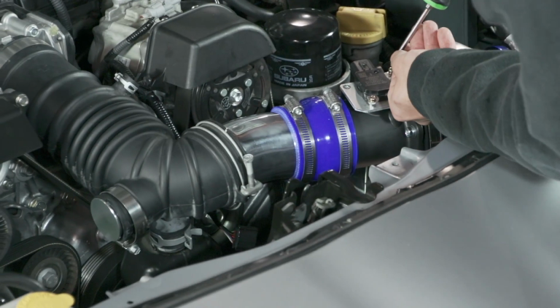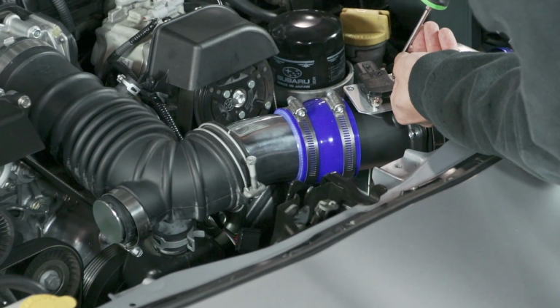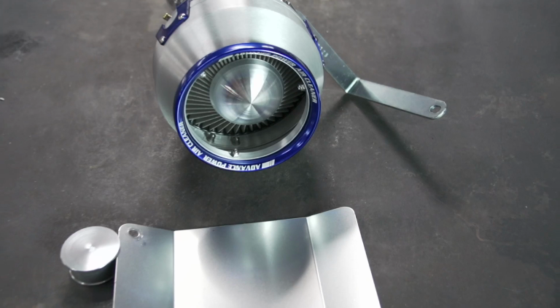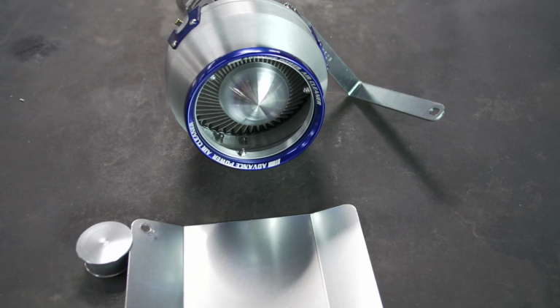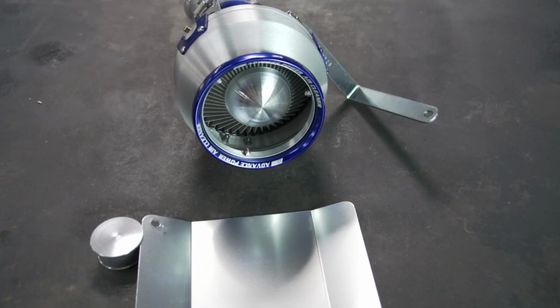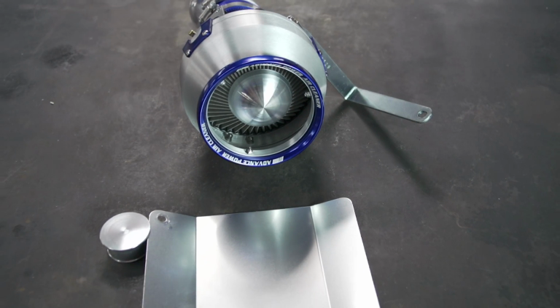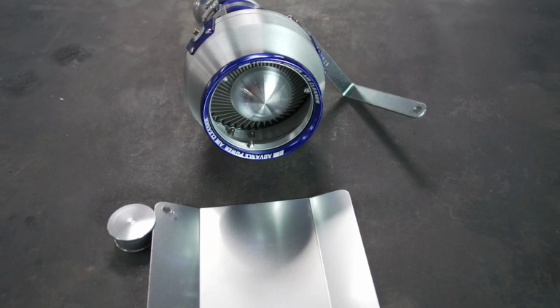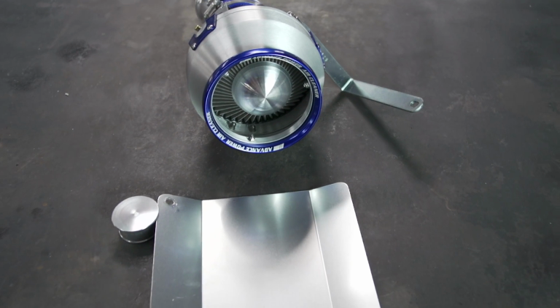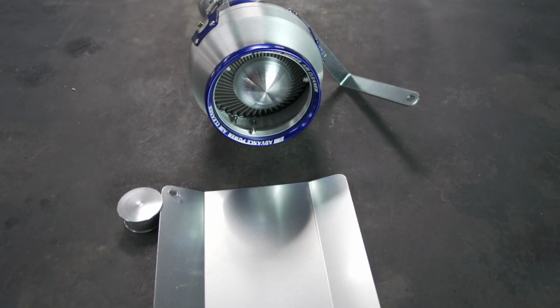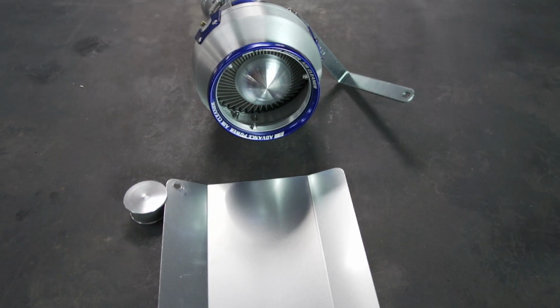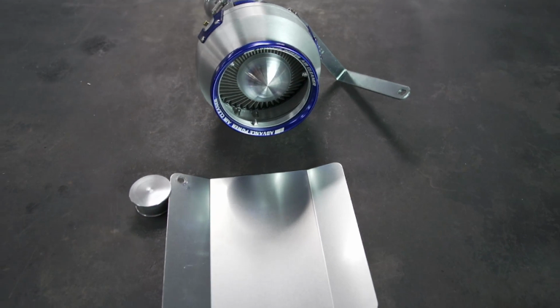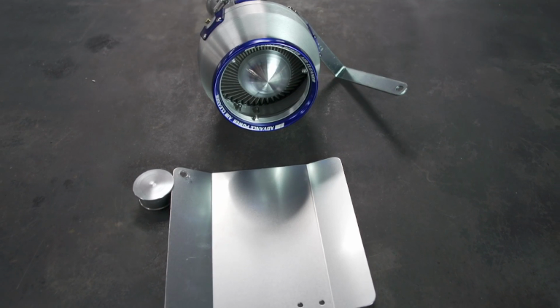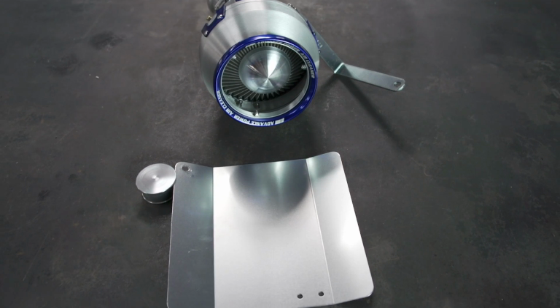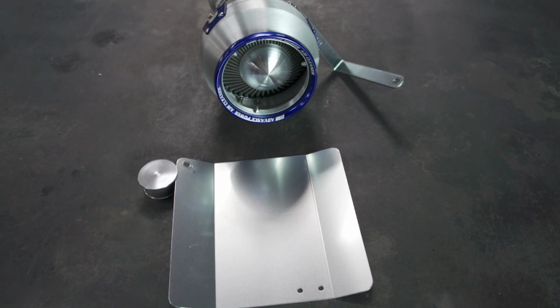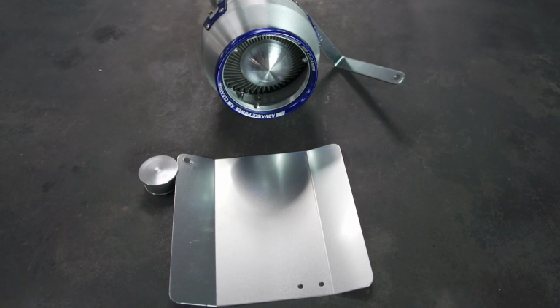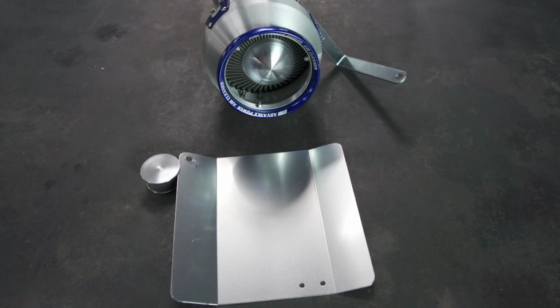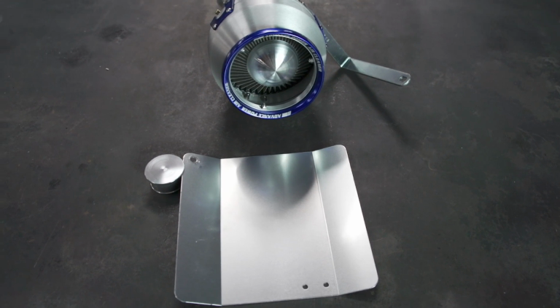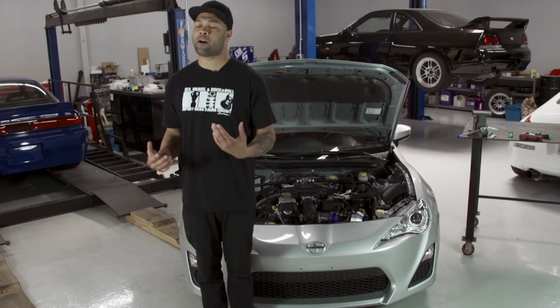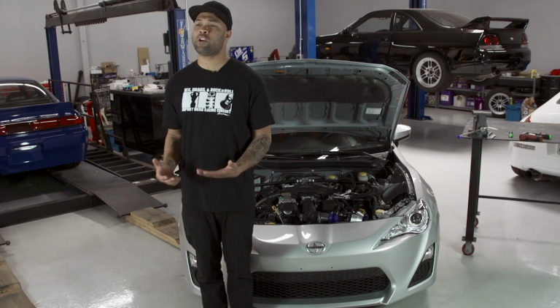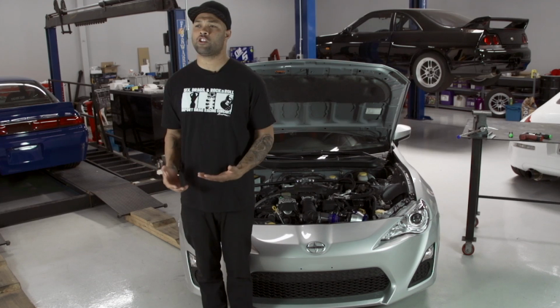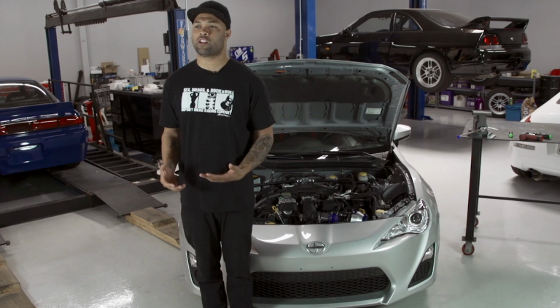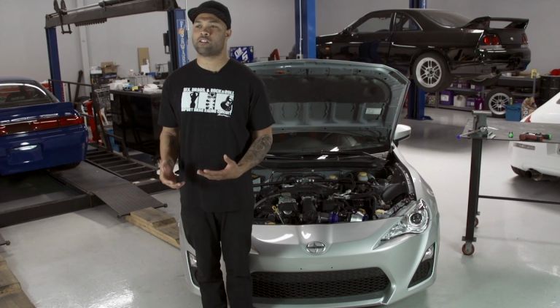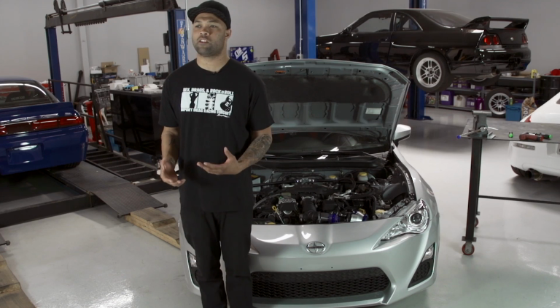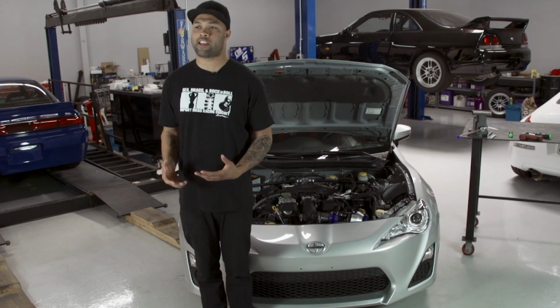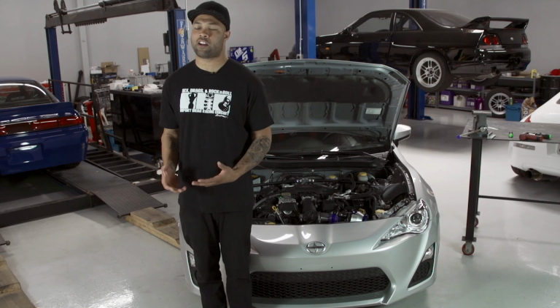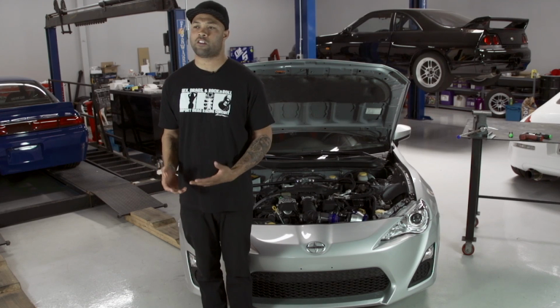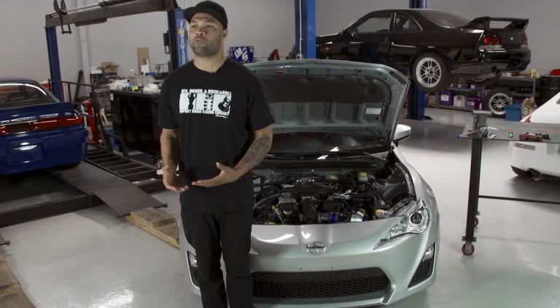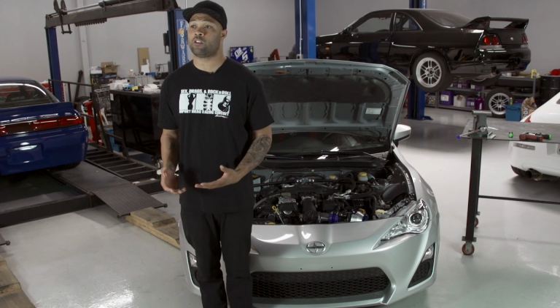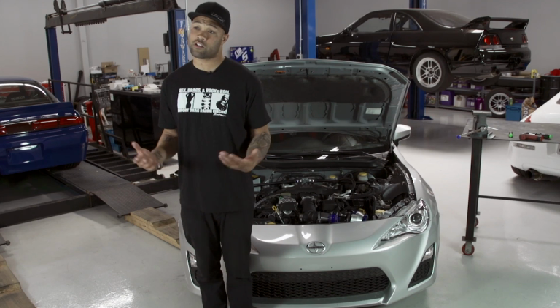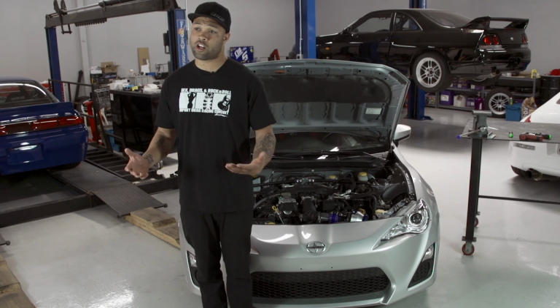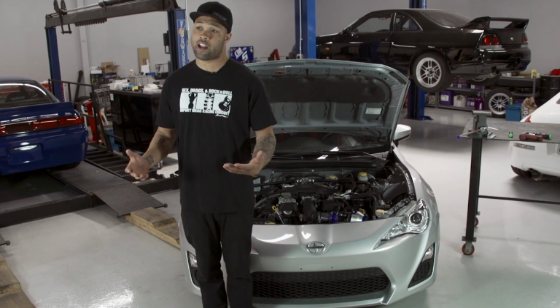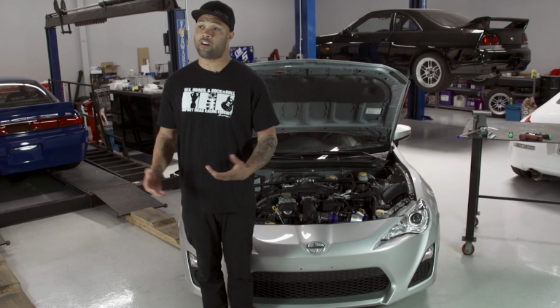Blitz also offers a heat shield to keep some of the heat away from the filter, and I'm pretty sure it's going to get some good sound out there on the road. Let's go check it out.